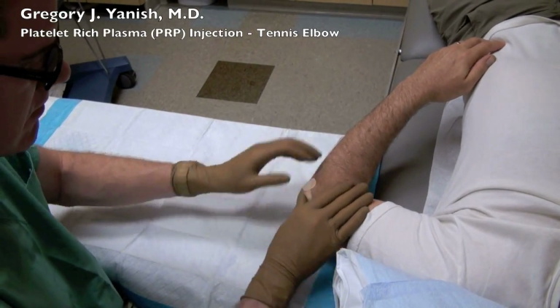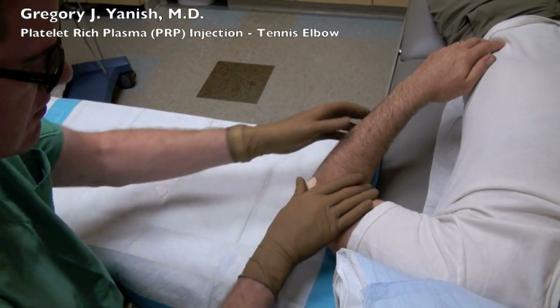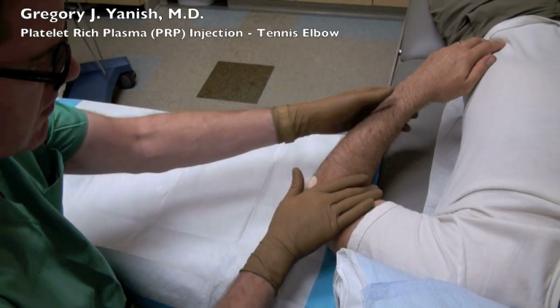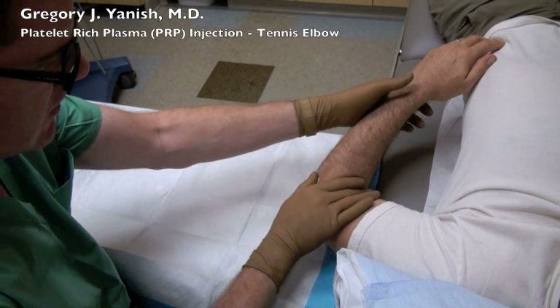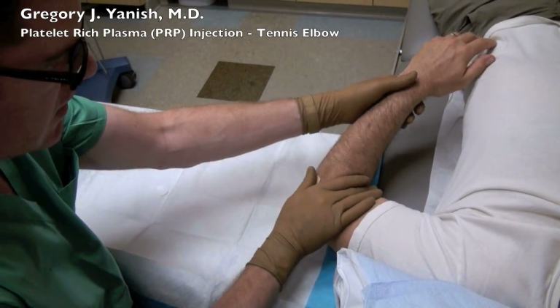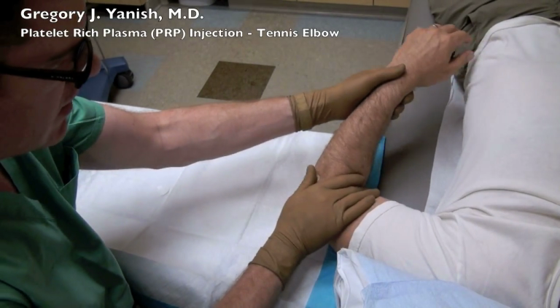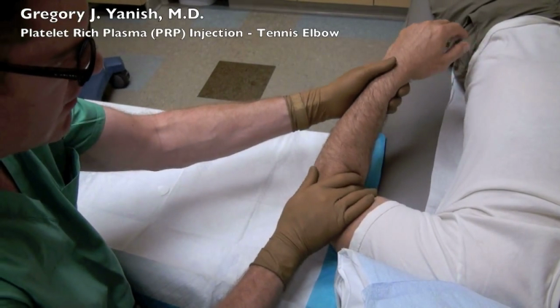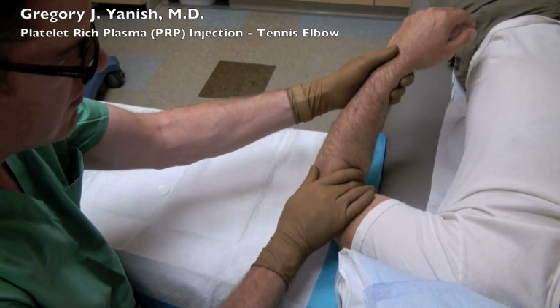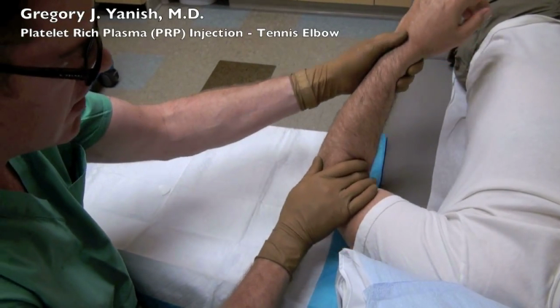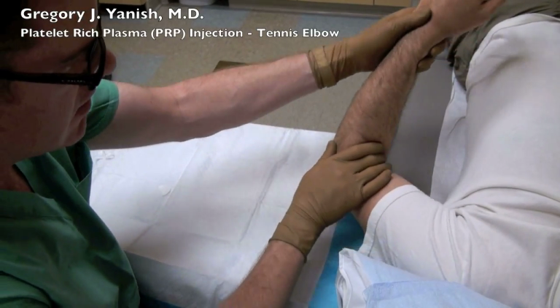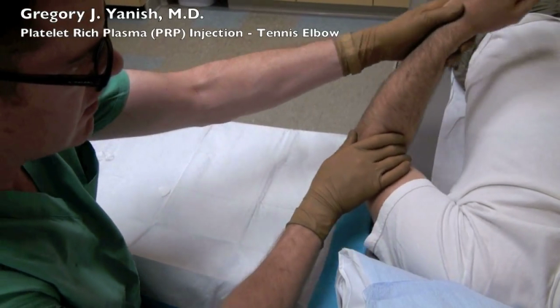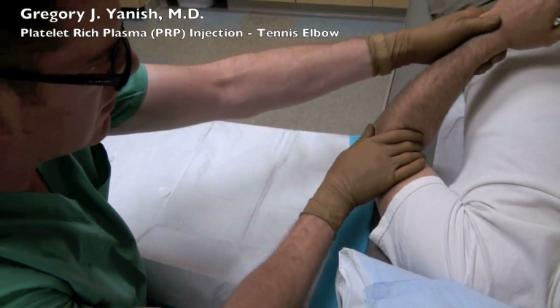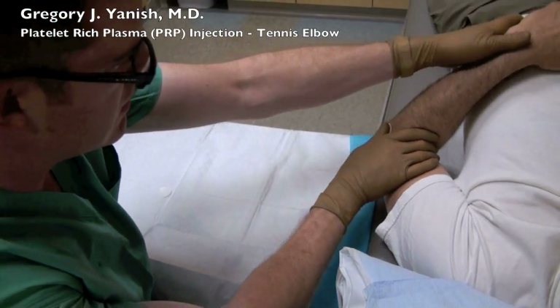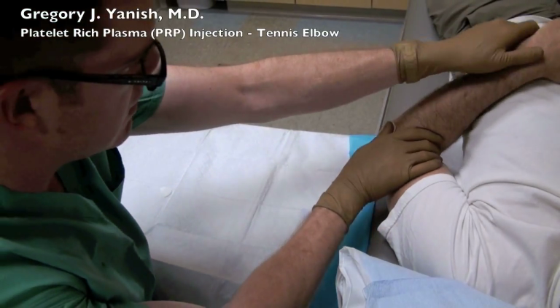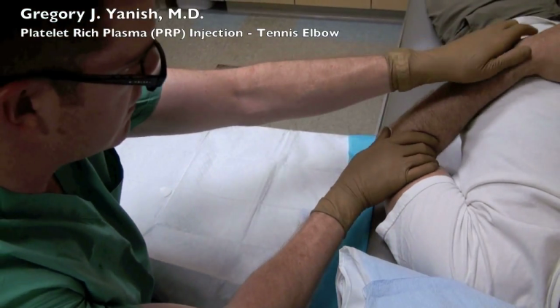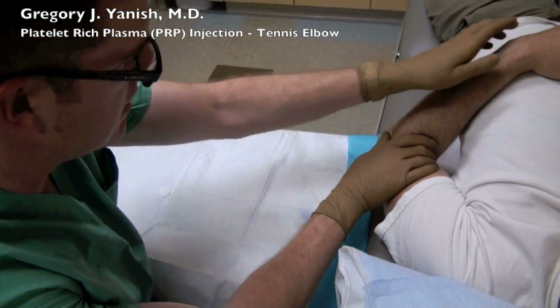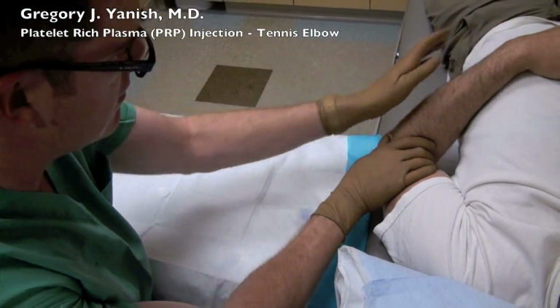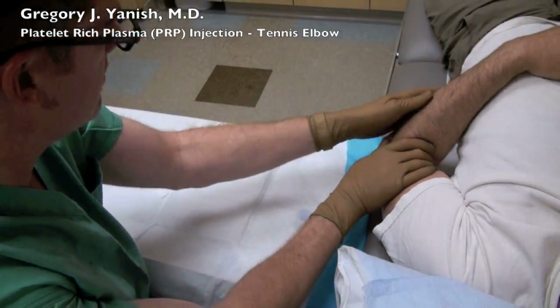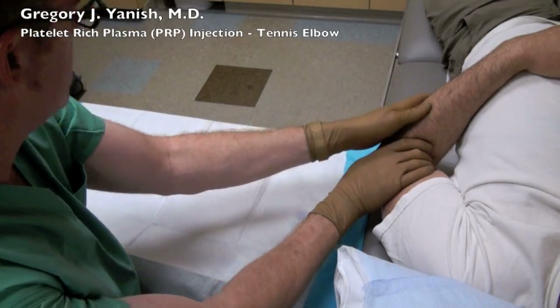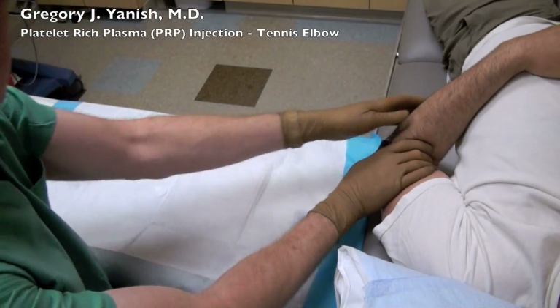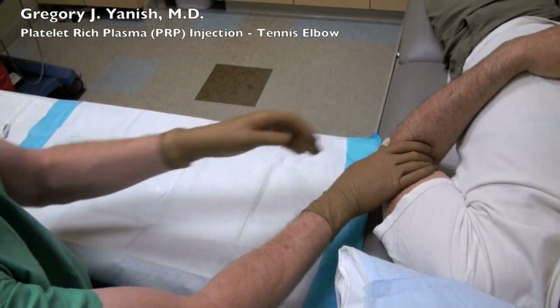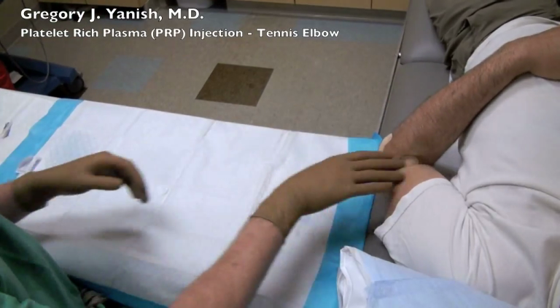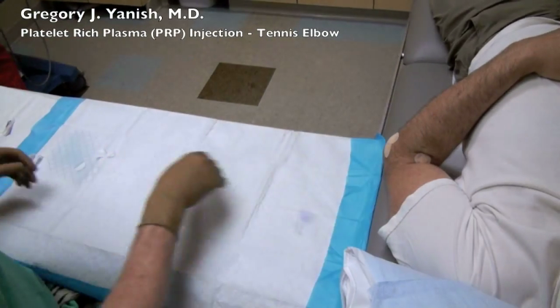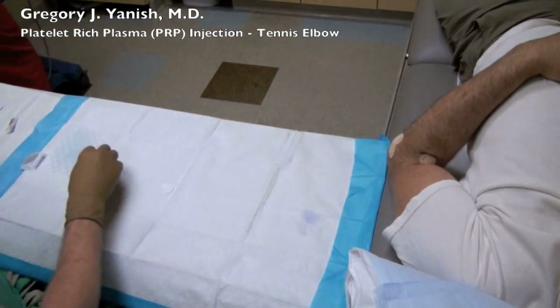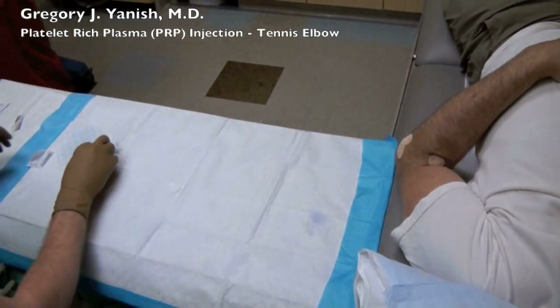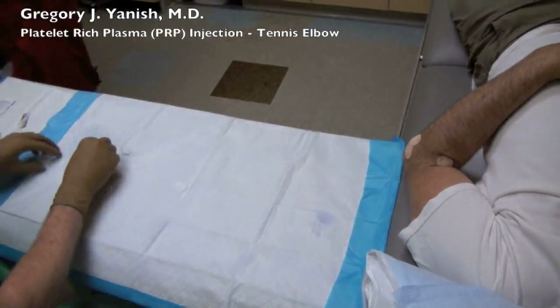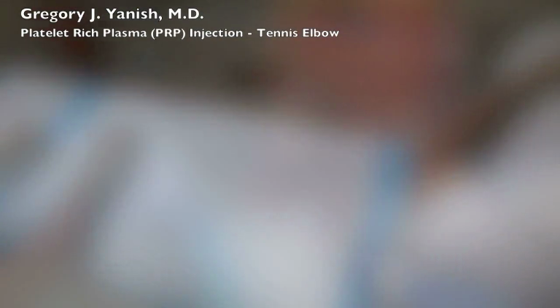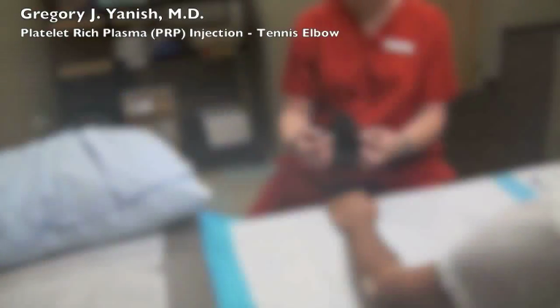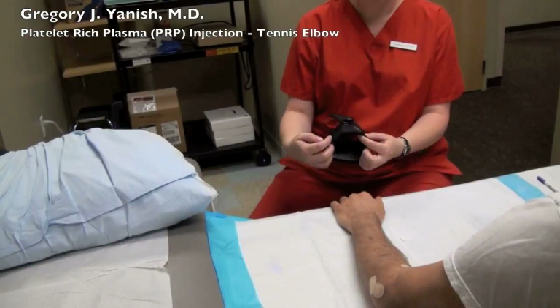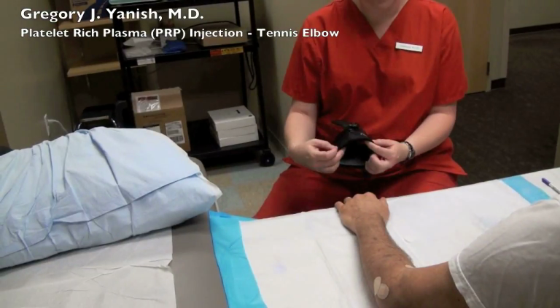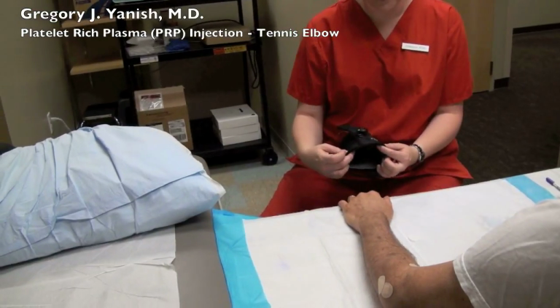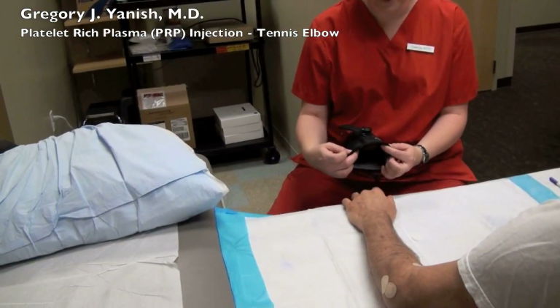A couple of band-aids are placed on the arm, both at the injection site and the numbing site, and the patient's finished.